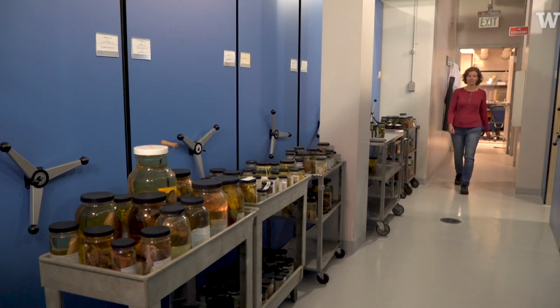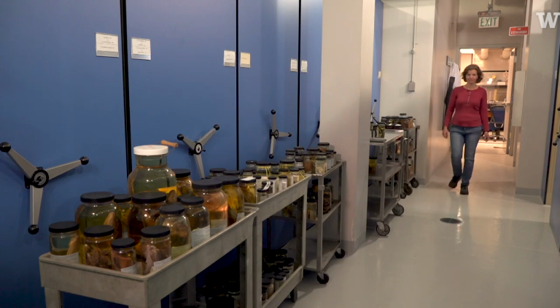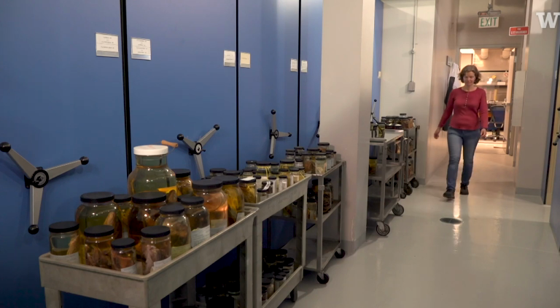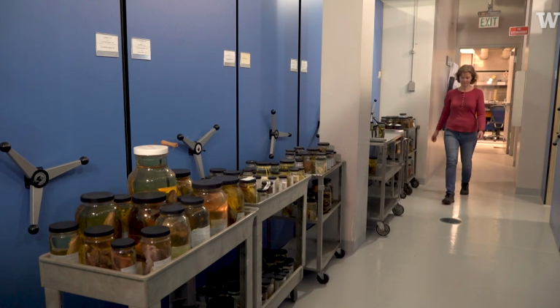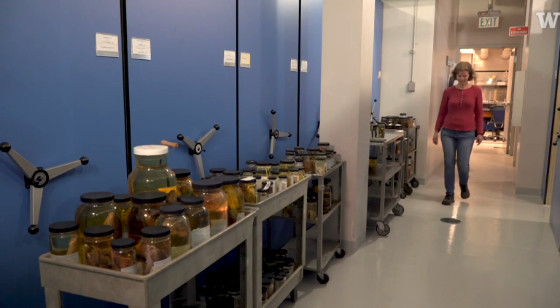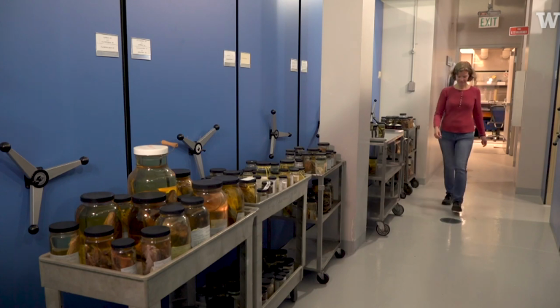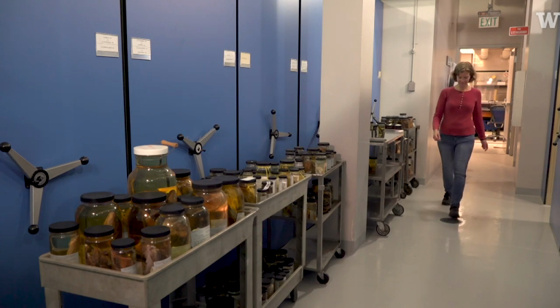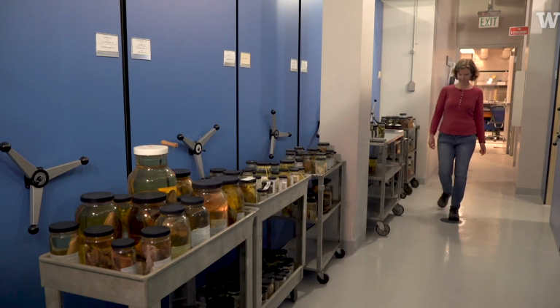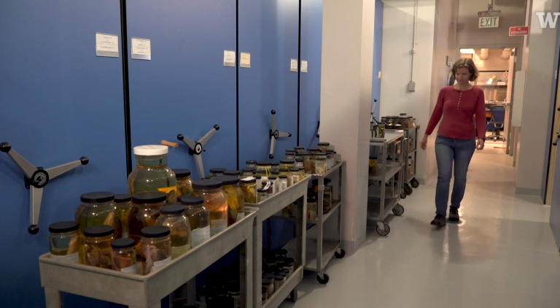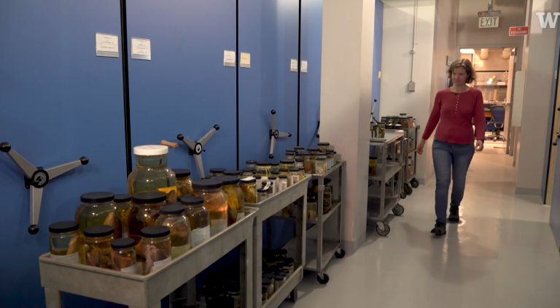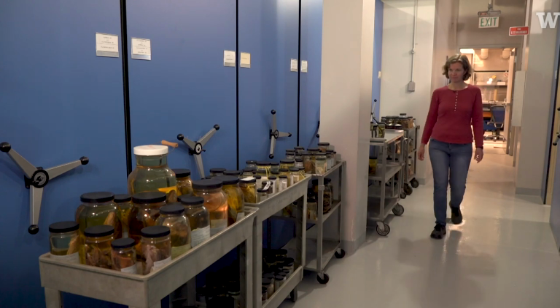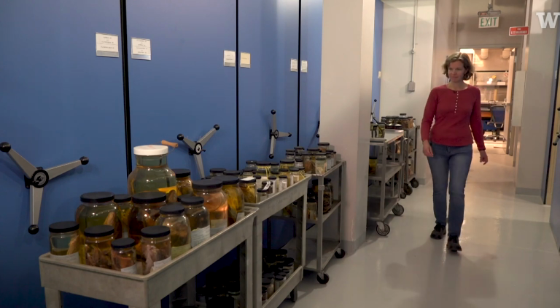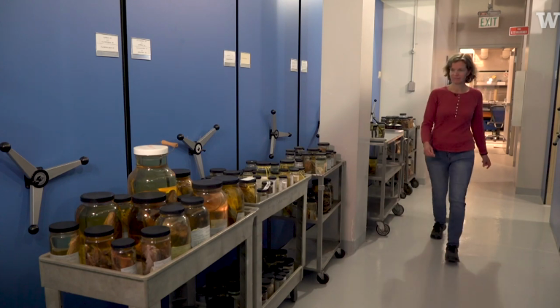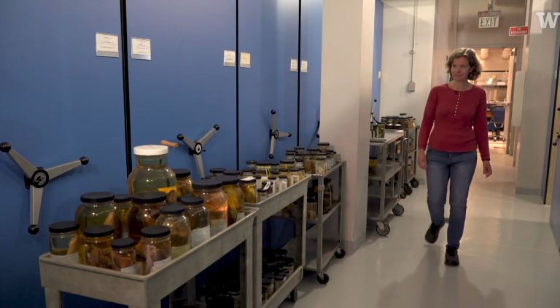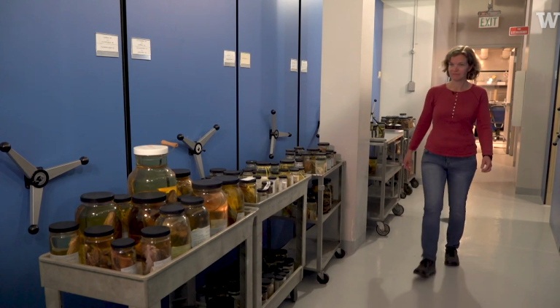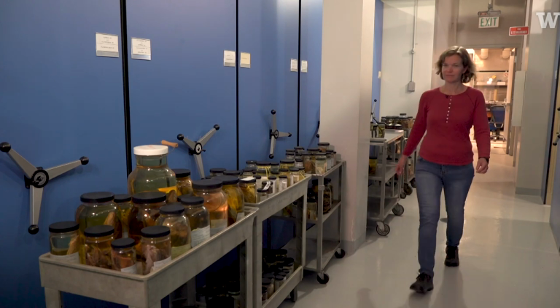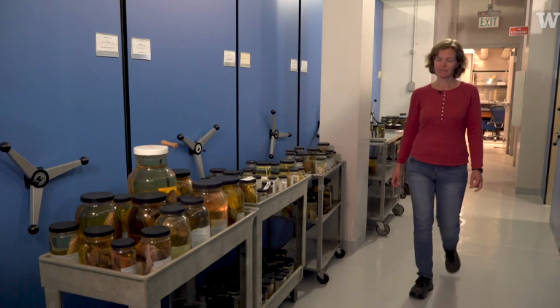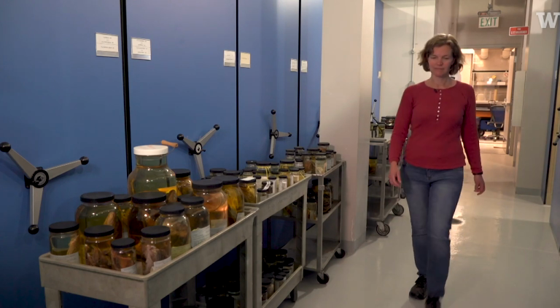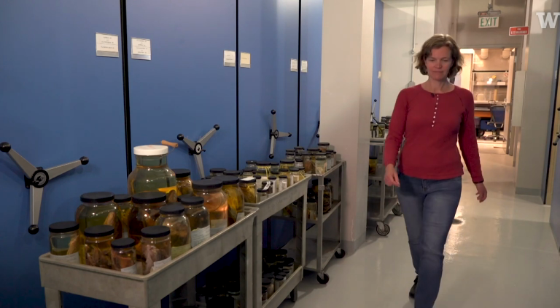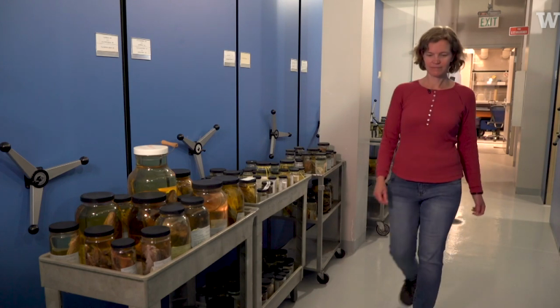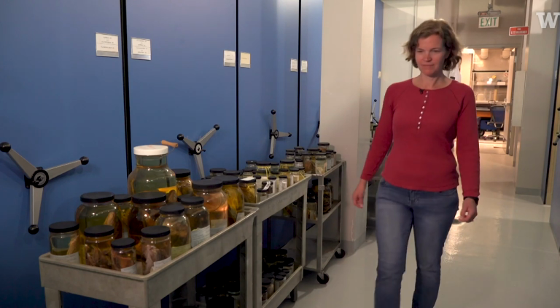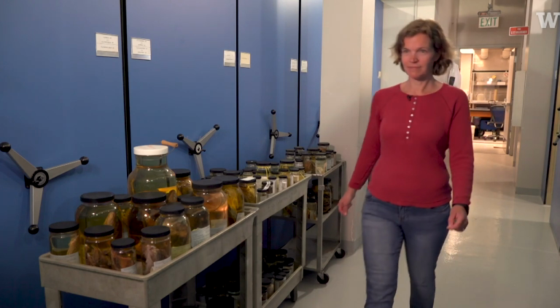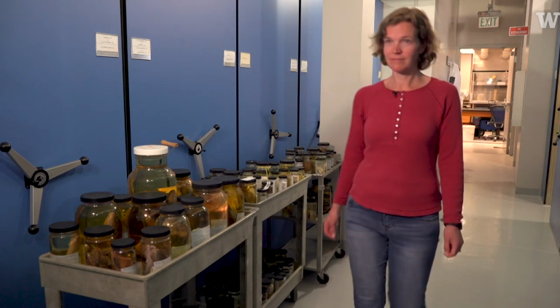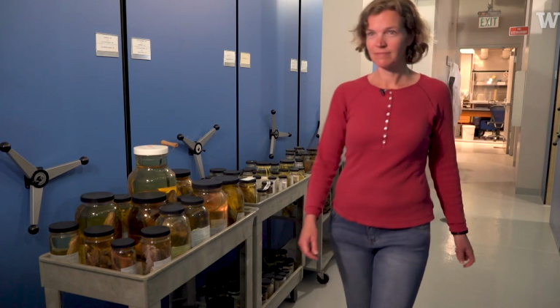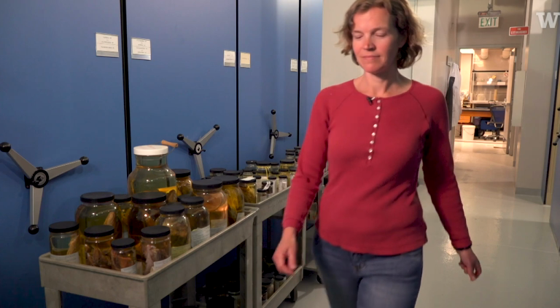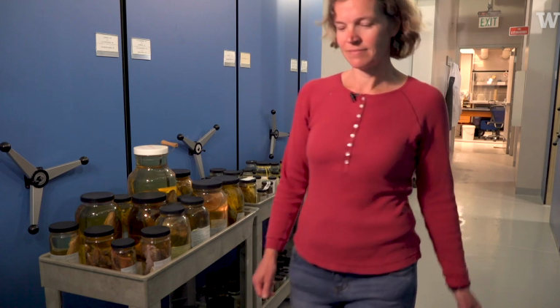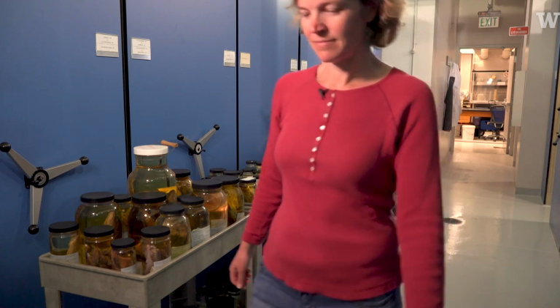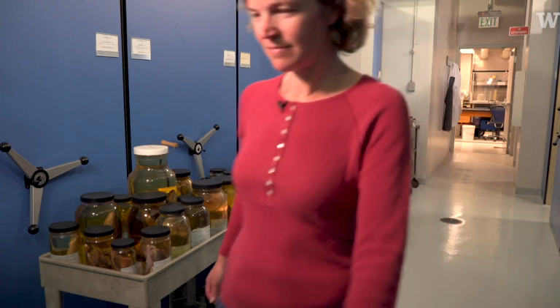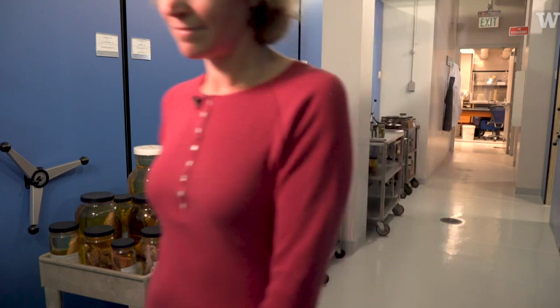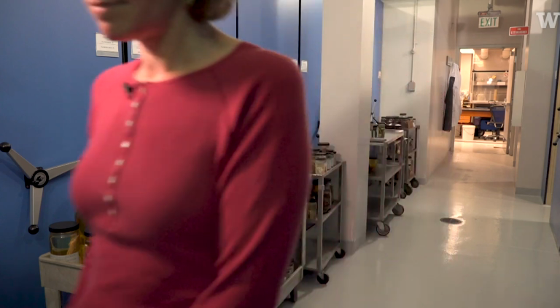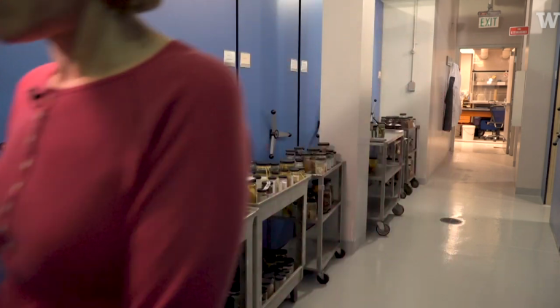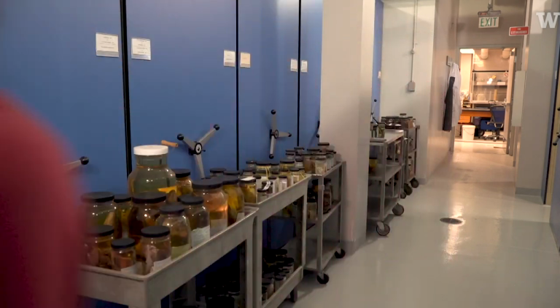My name is Katherine Mazlenikov. I'm the collections manager here for the University of Washington Fish Collection.